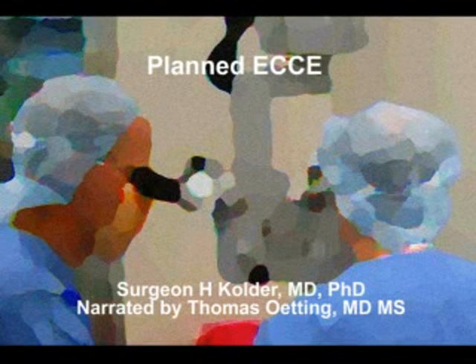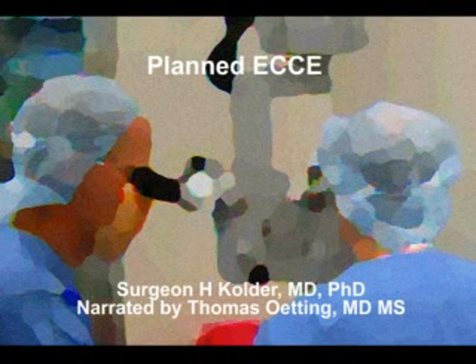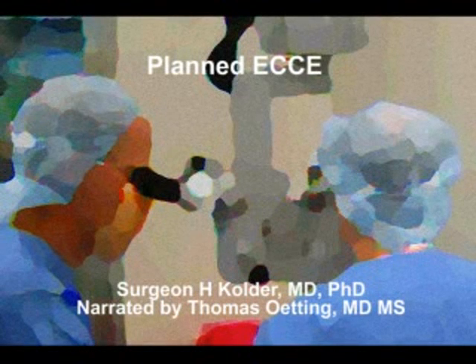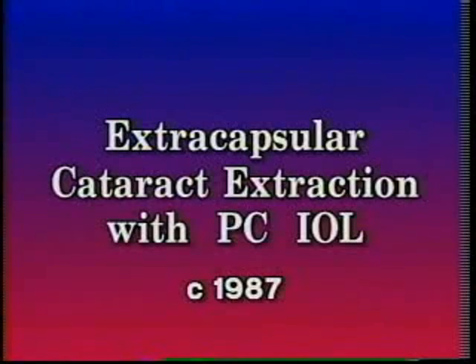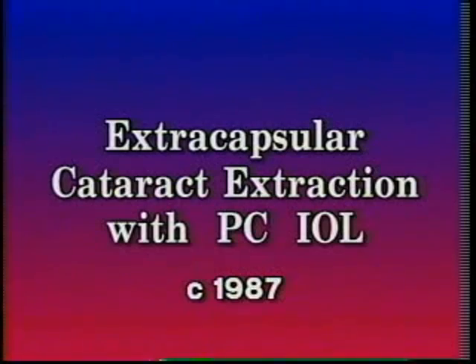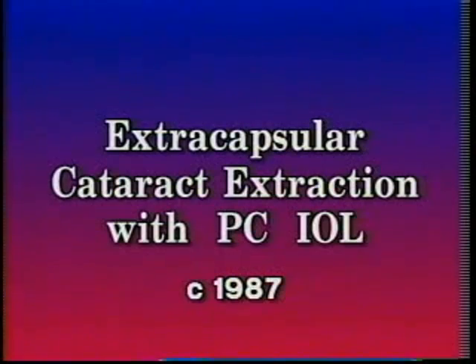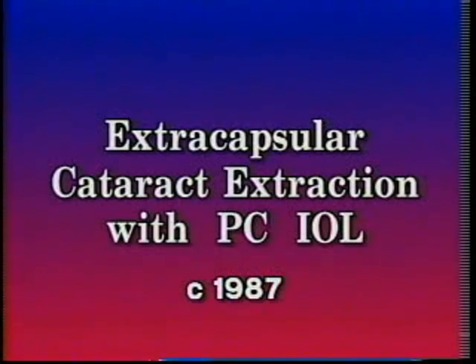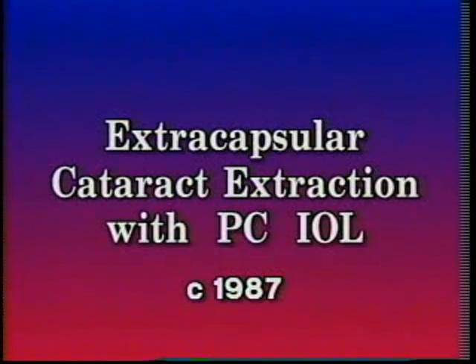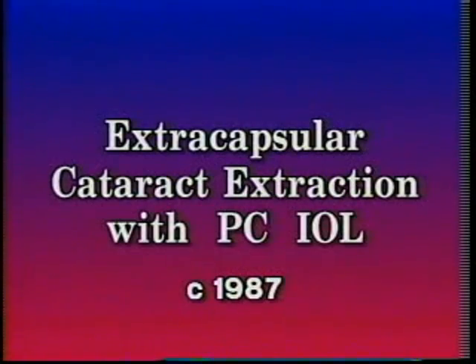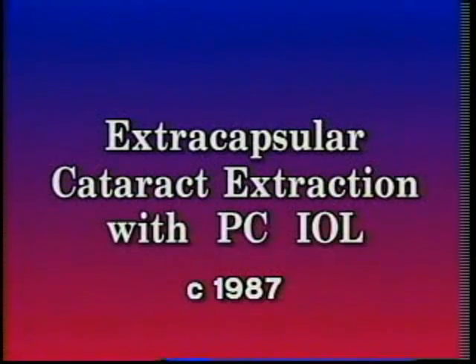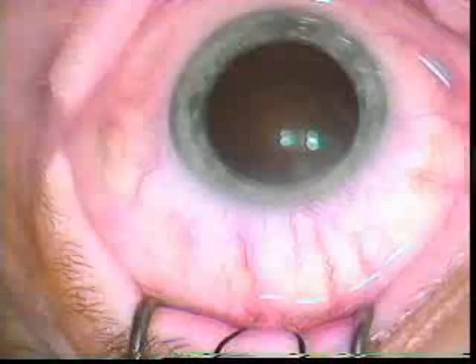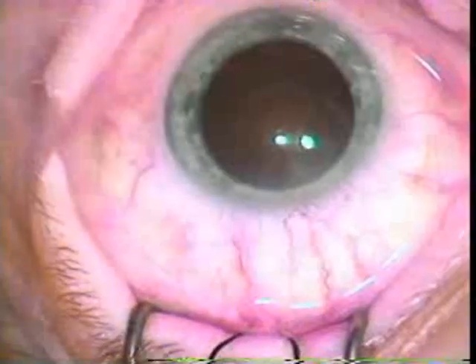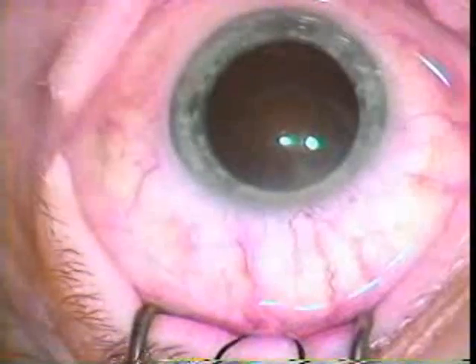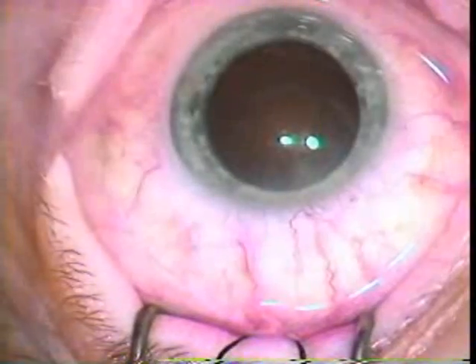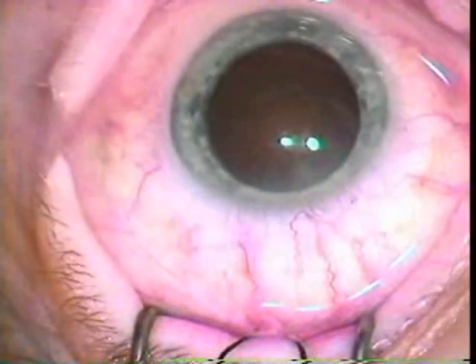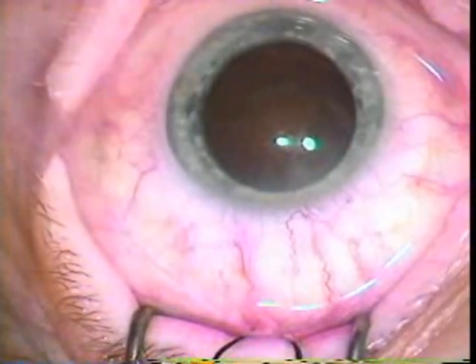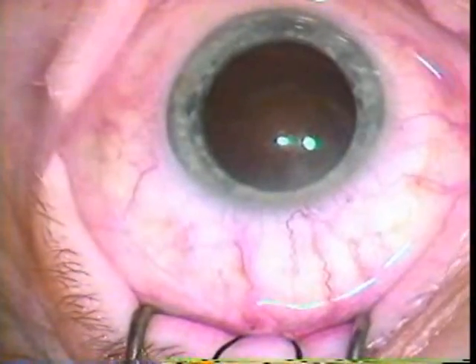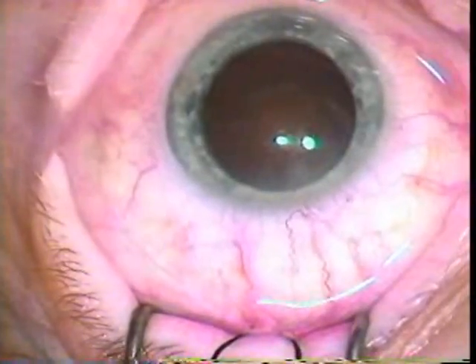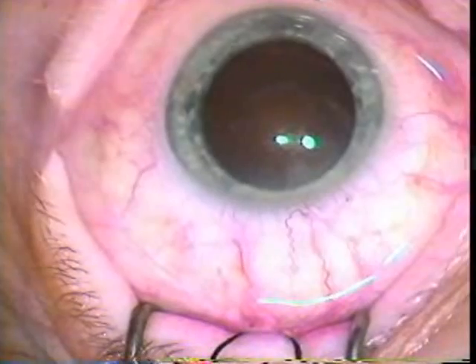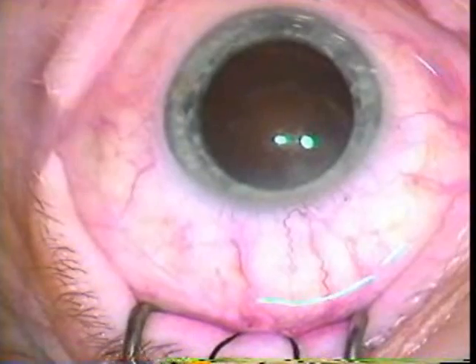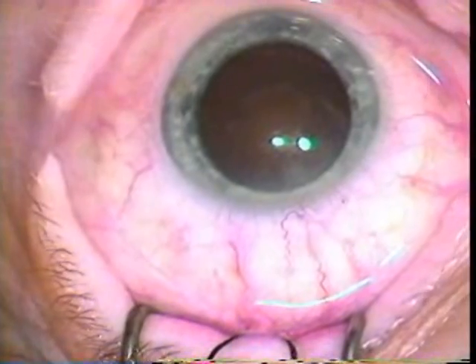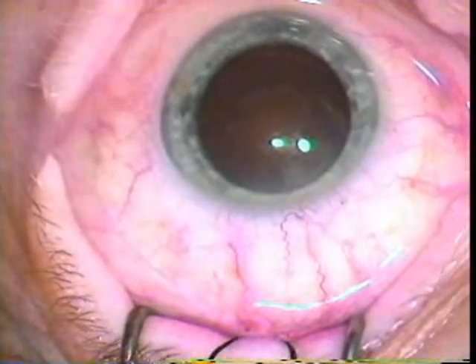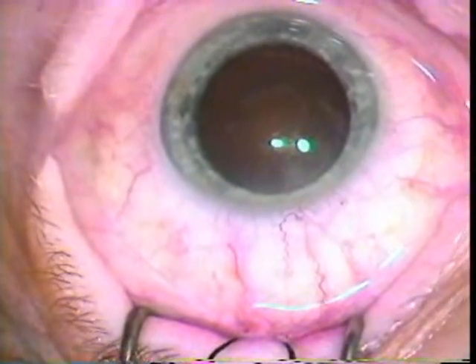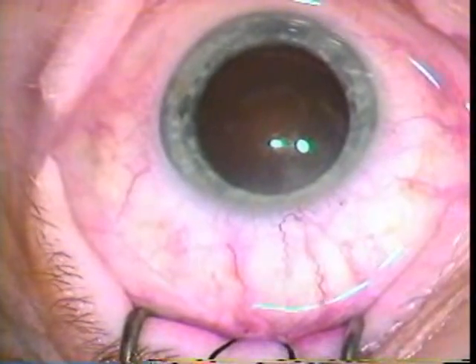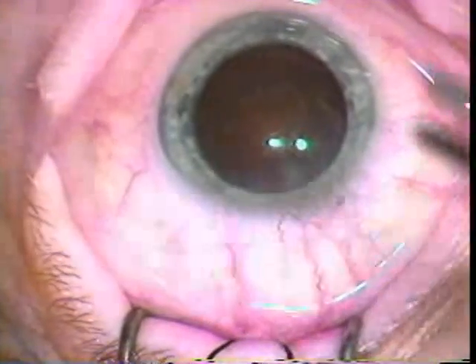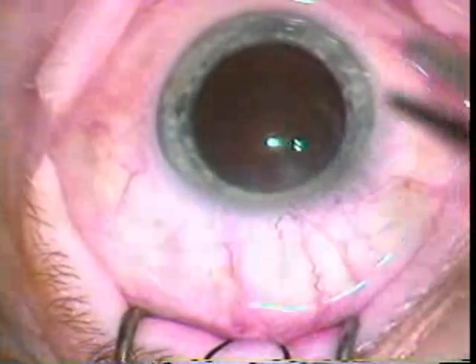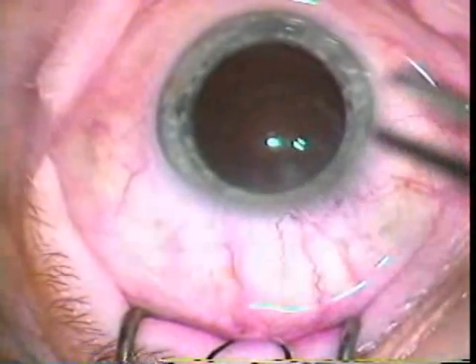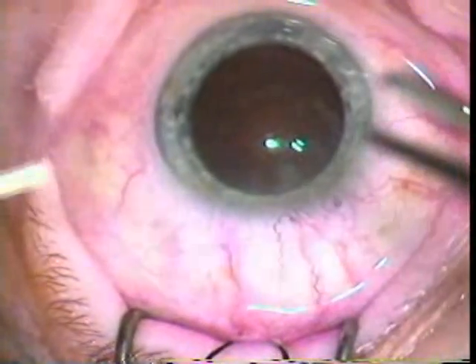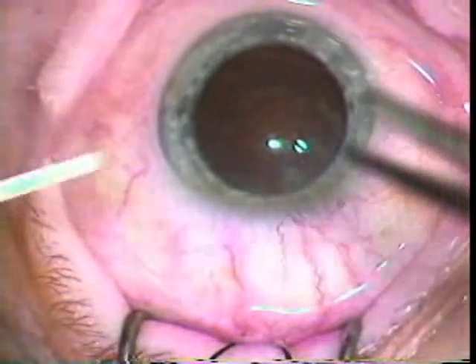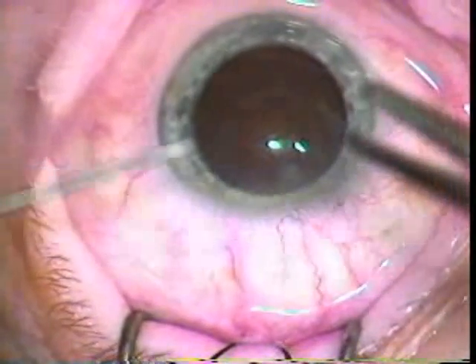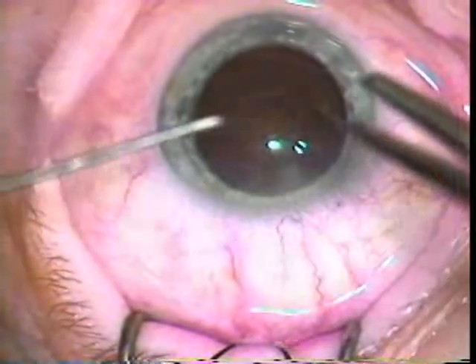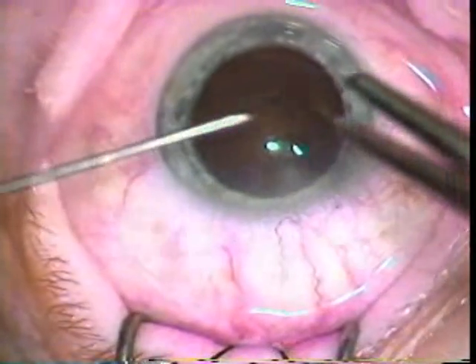Here's an example of an extracapsular cataract extraction that was done by Dr. Kolder in the late 80s.